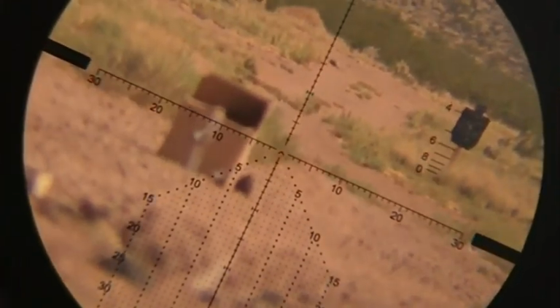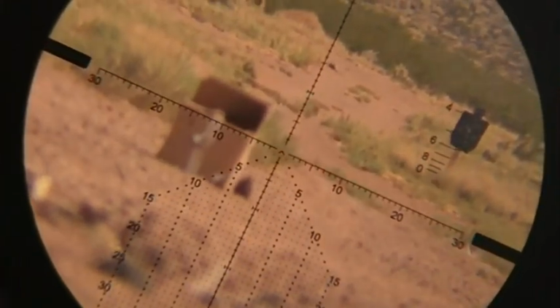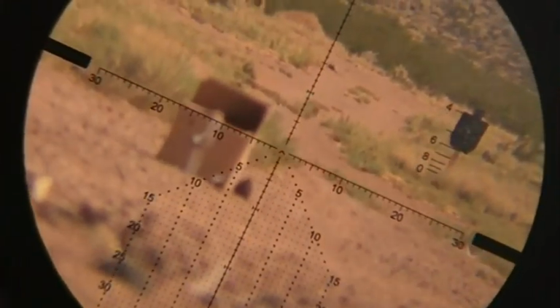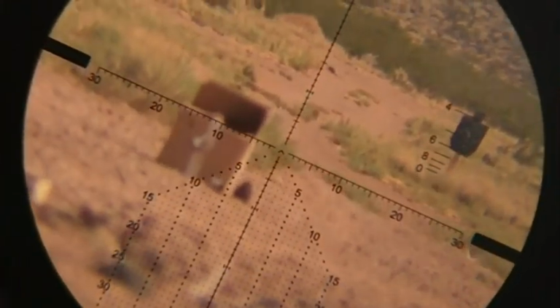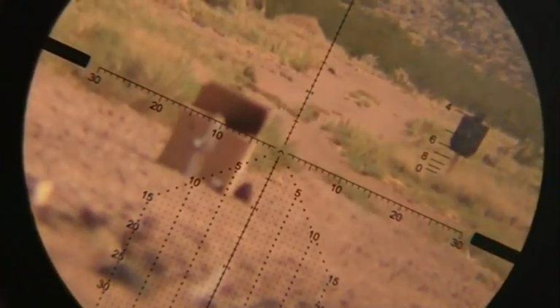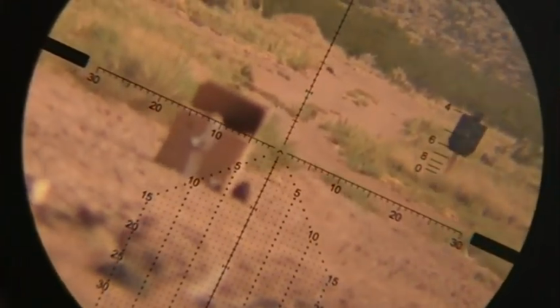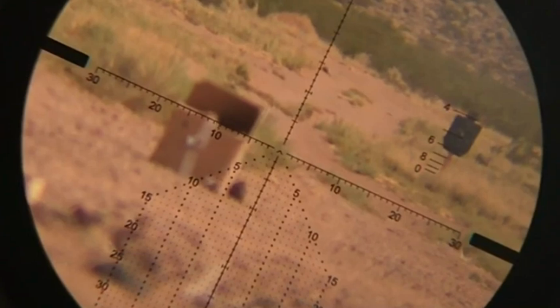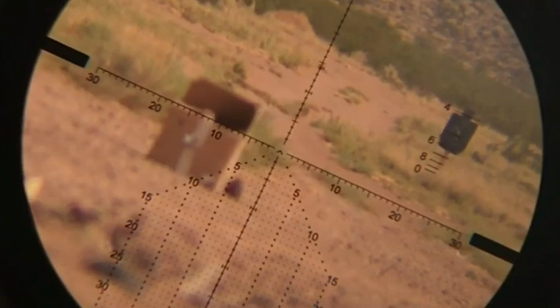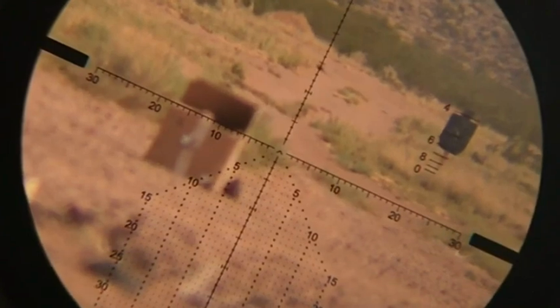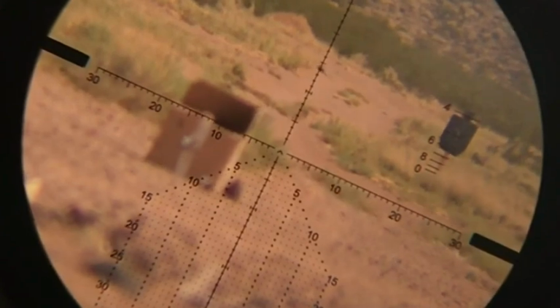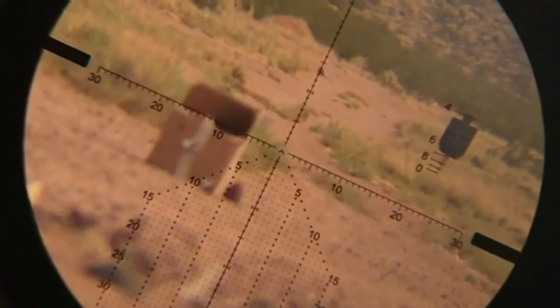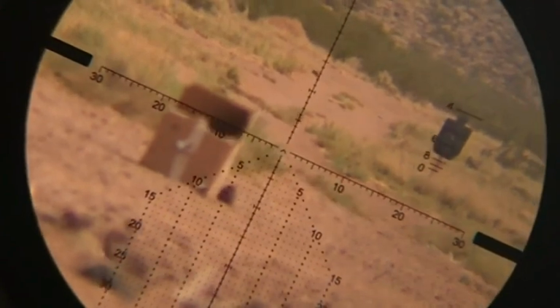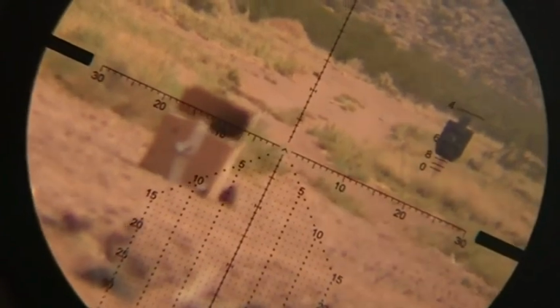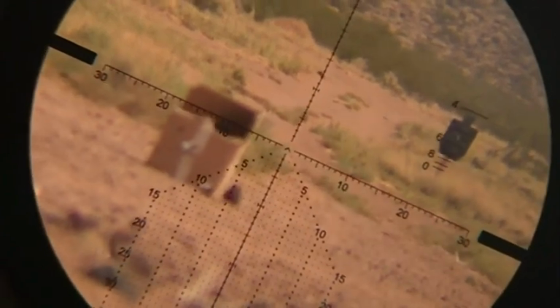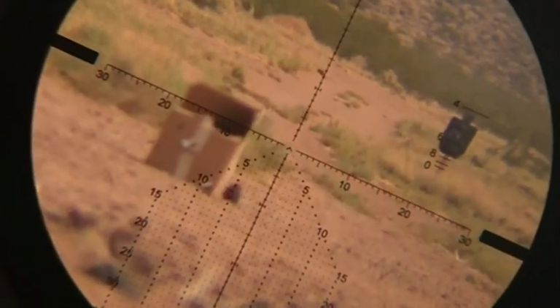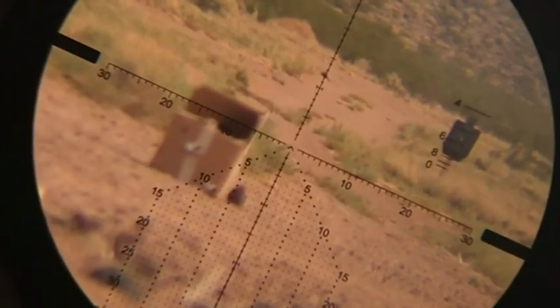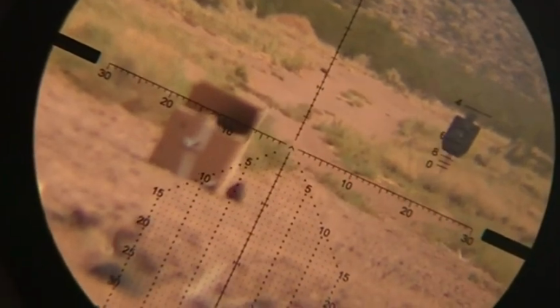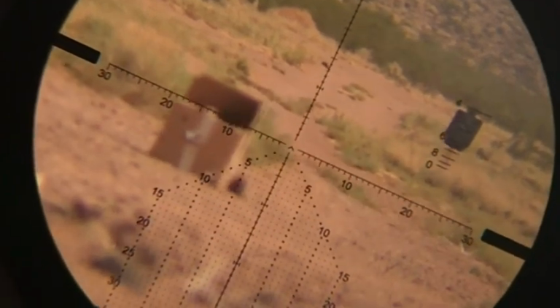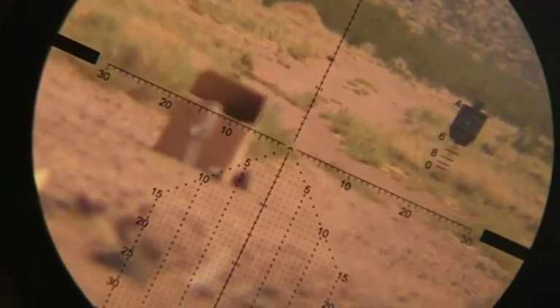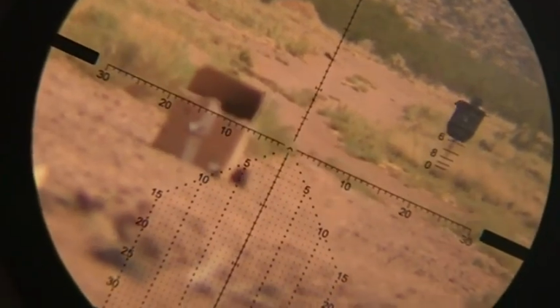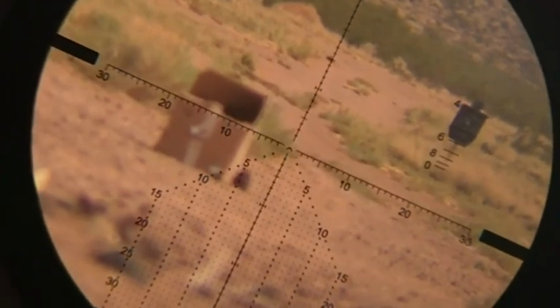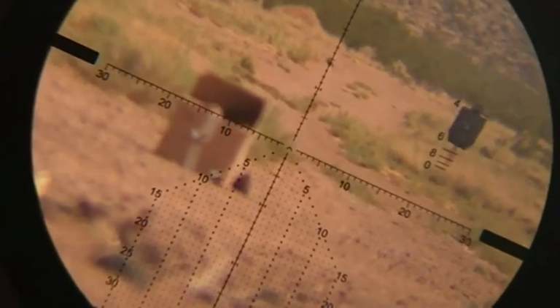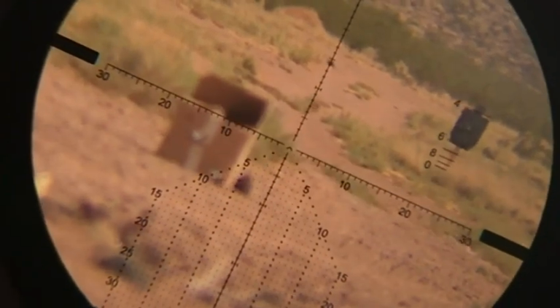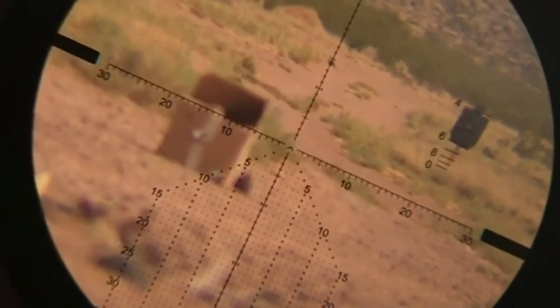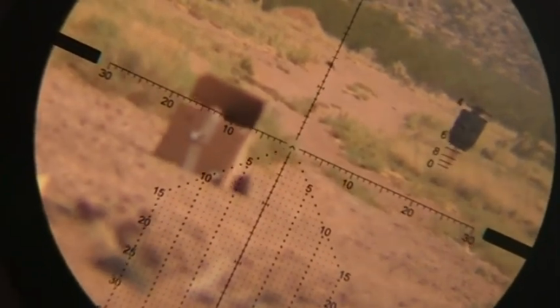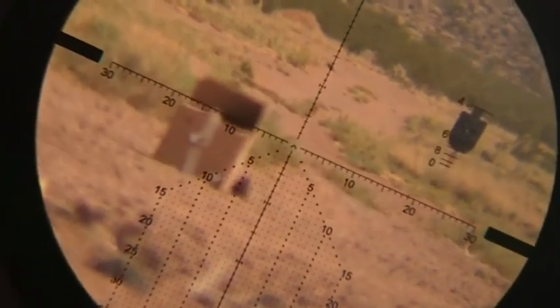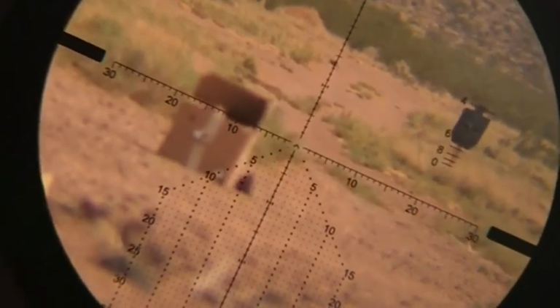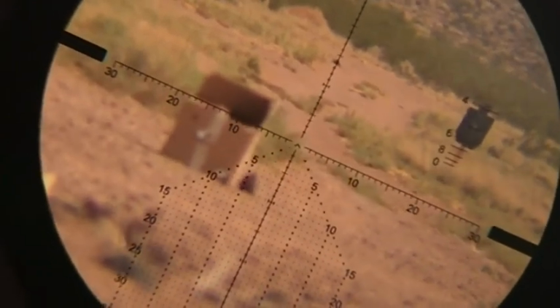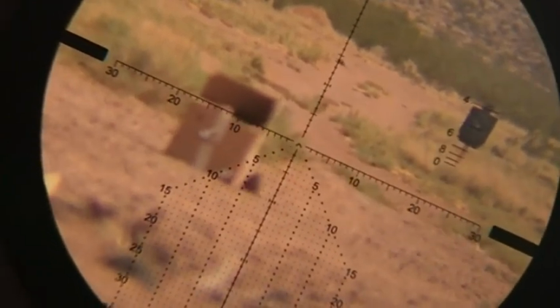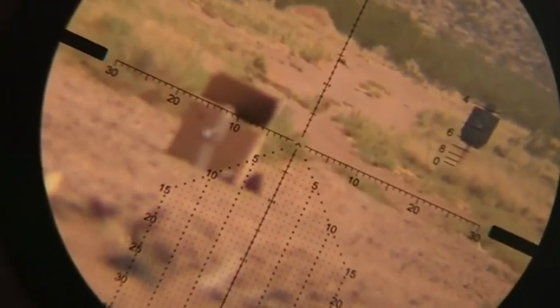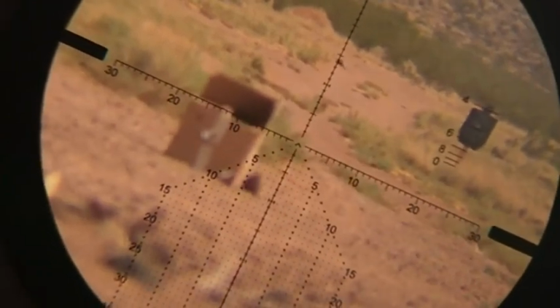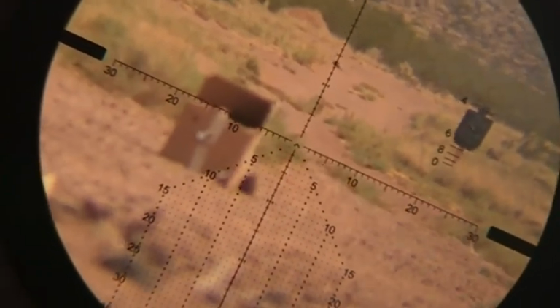Notice how this target is exactly at the 400 yard ranging mark.